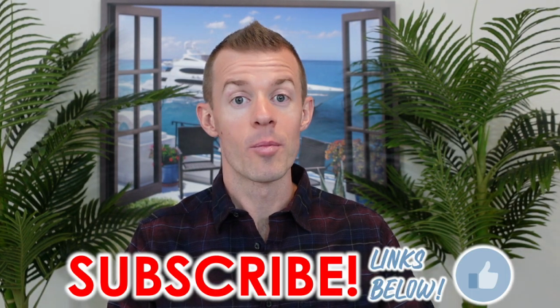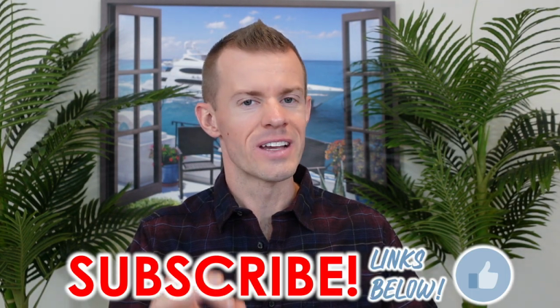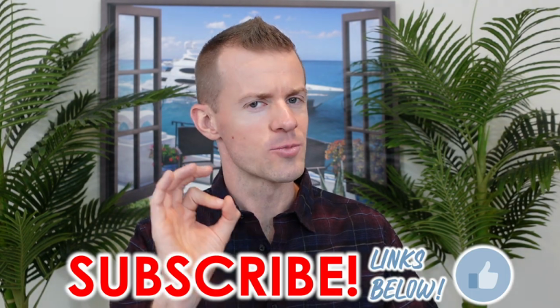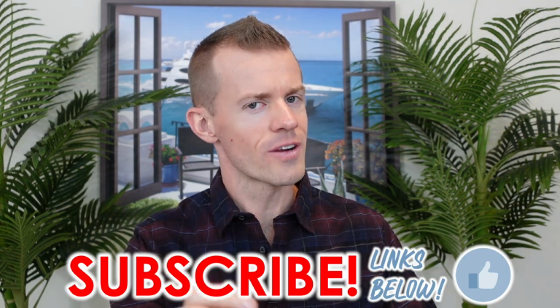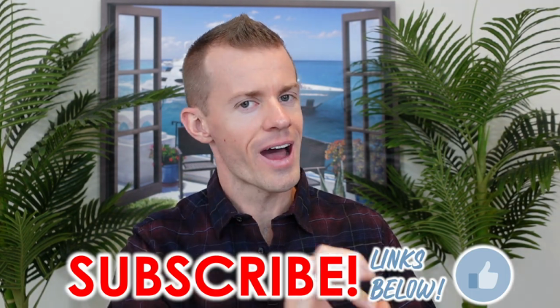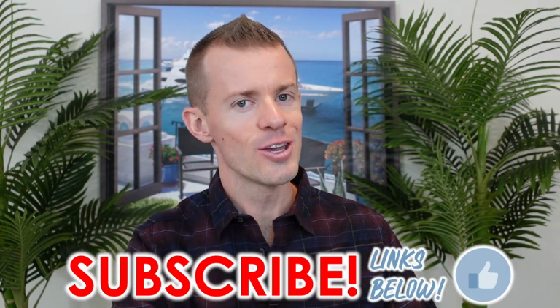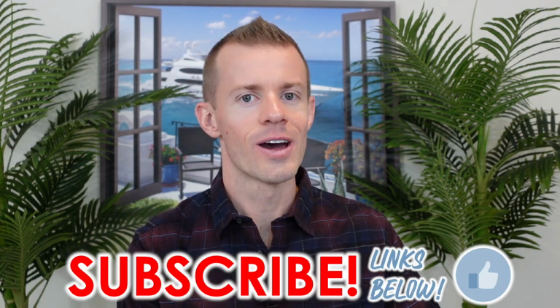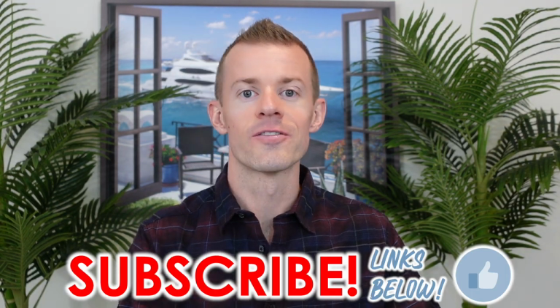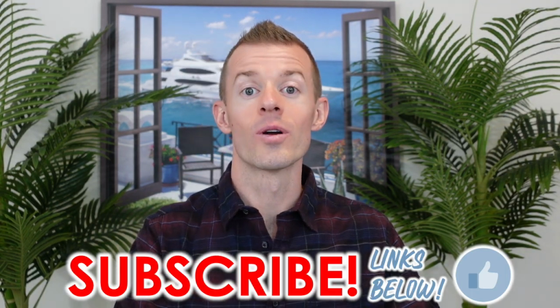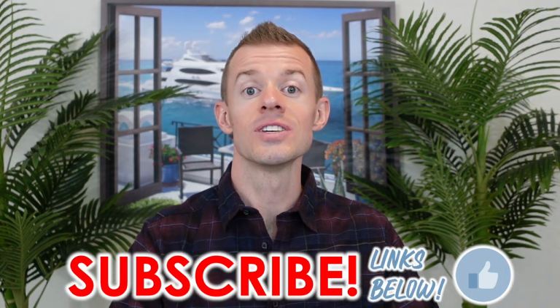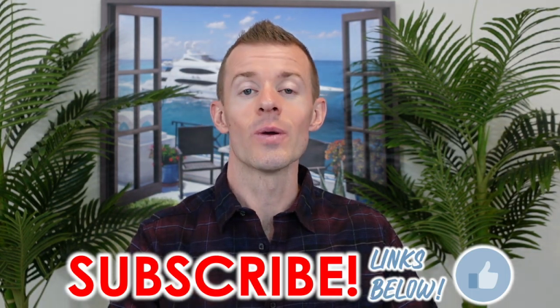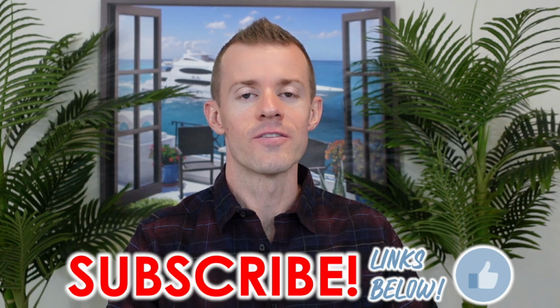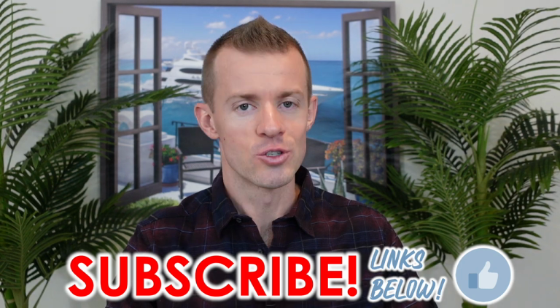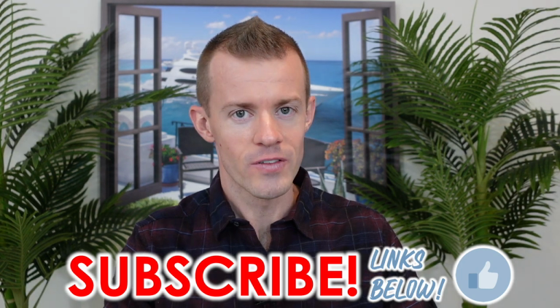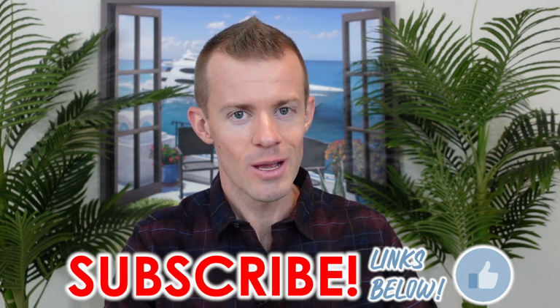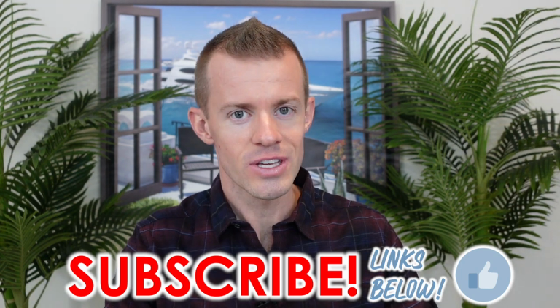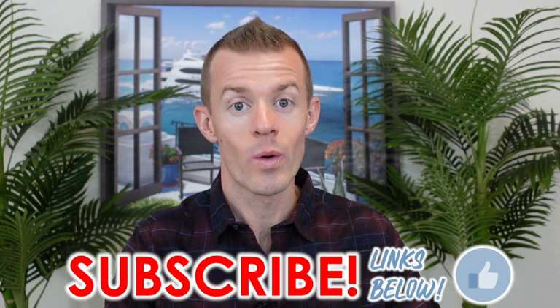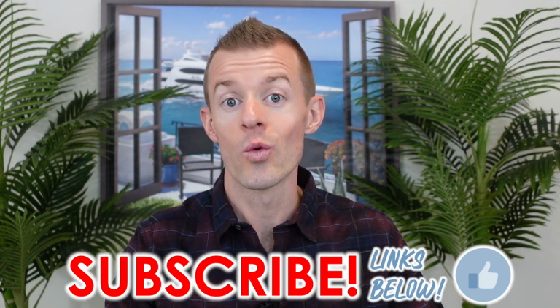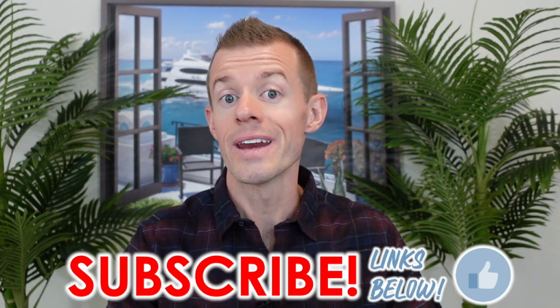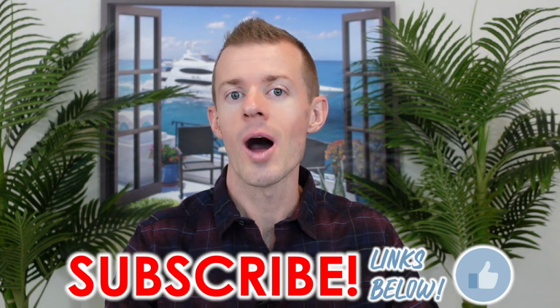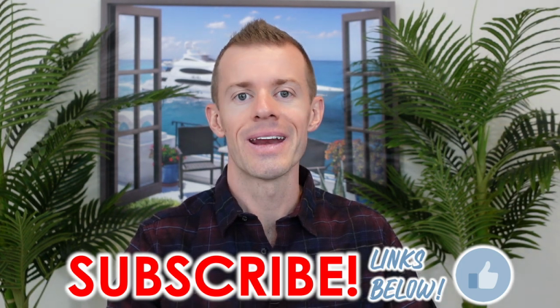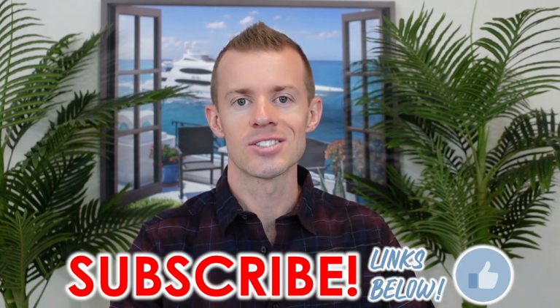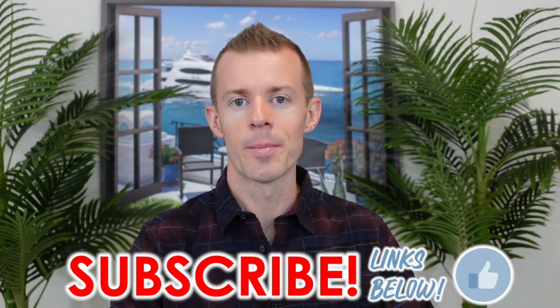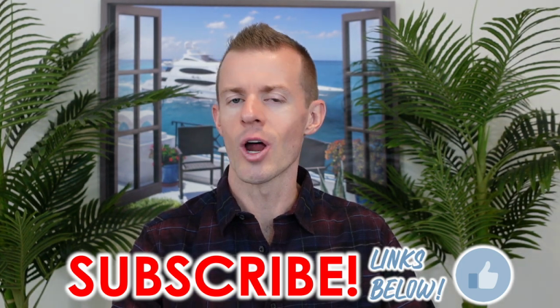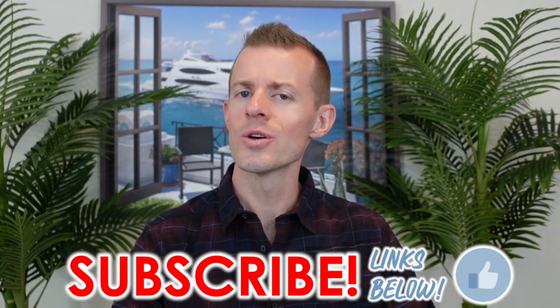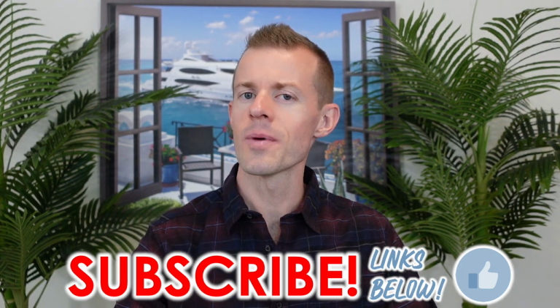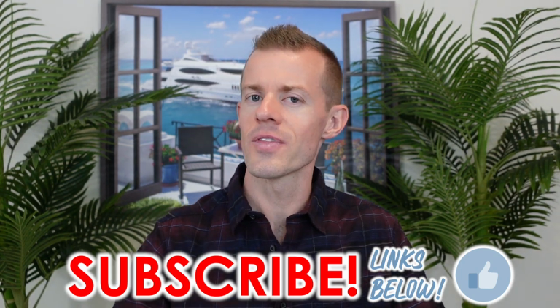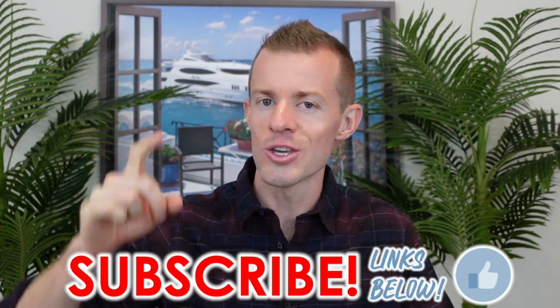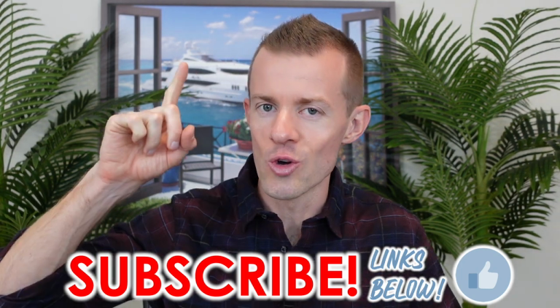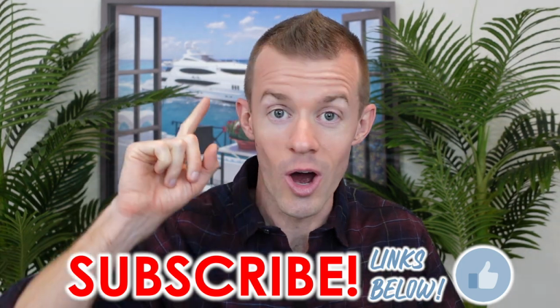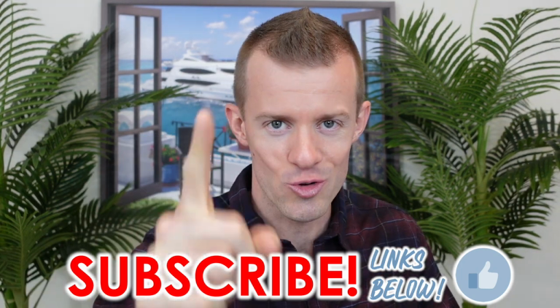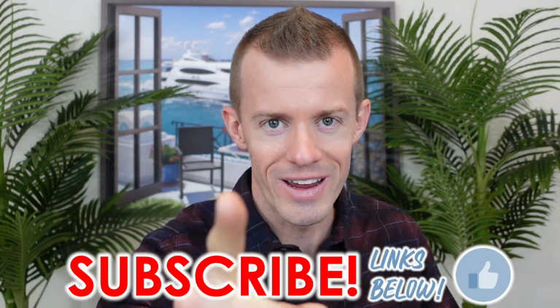I thank you all for watching today's video. I hope it brought you some great value. I look forward to seeing you in future videos. And while you're waiting on my next upload, always remember that you are great.